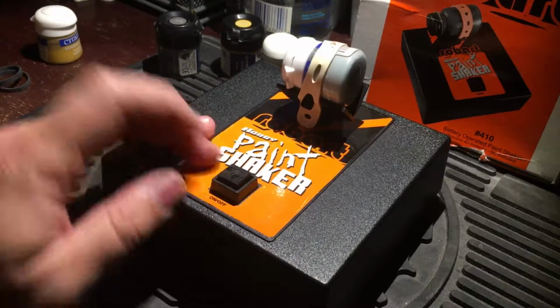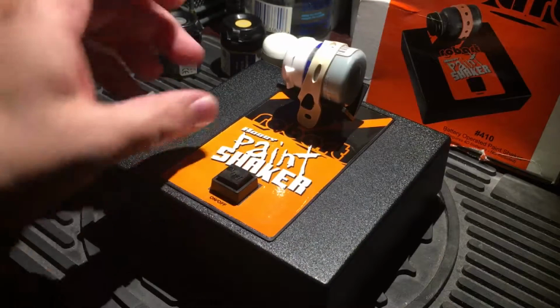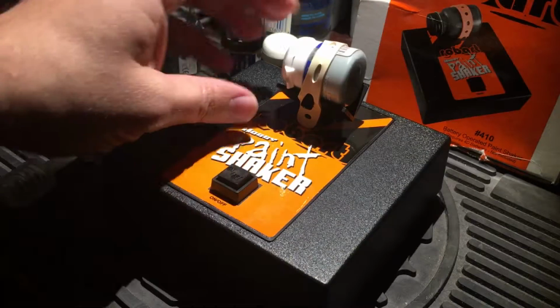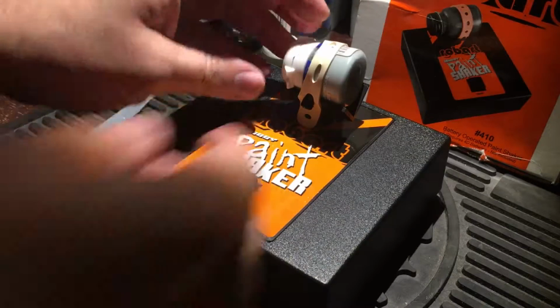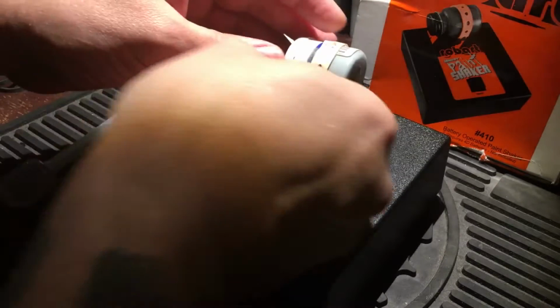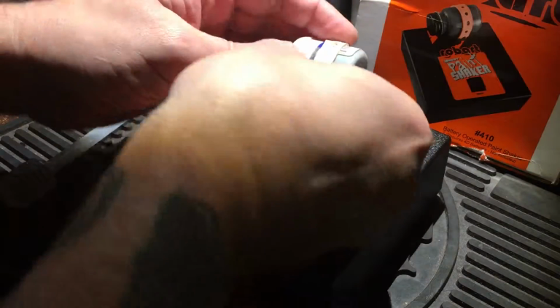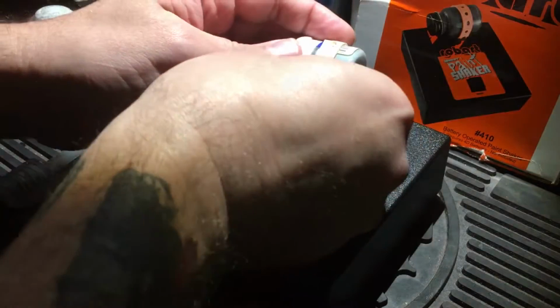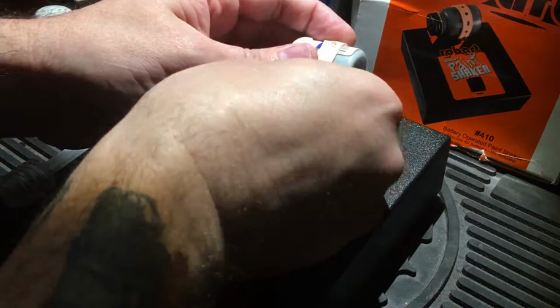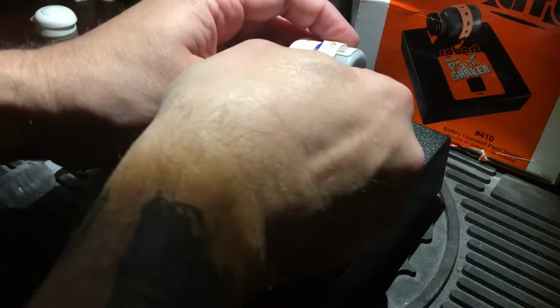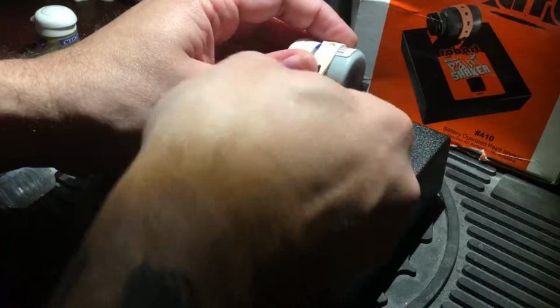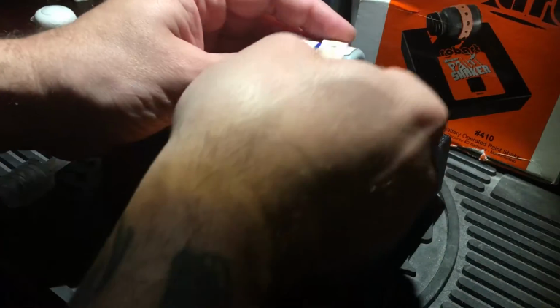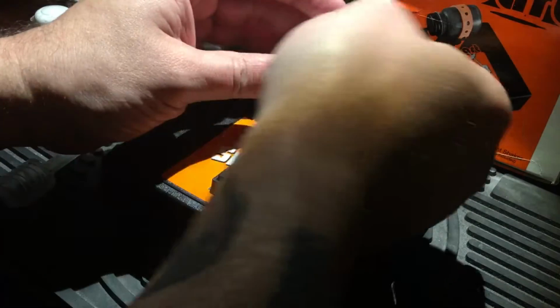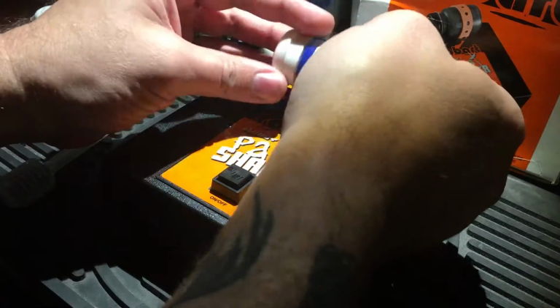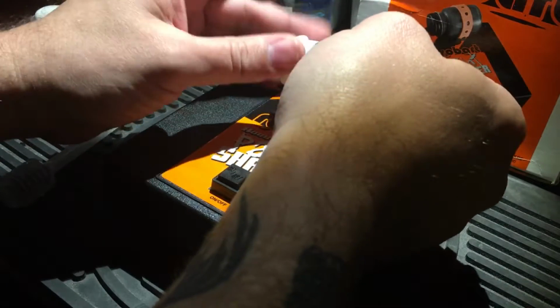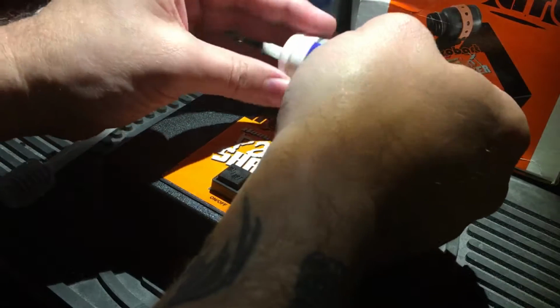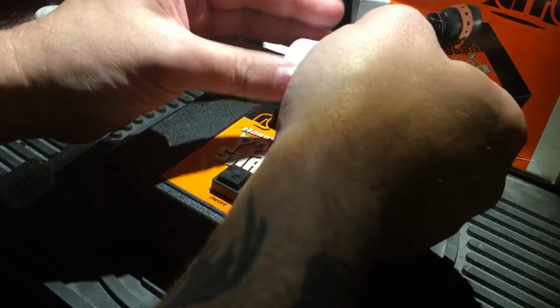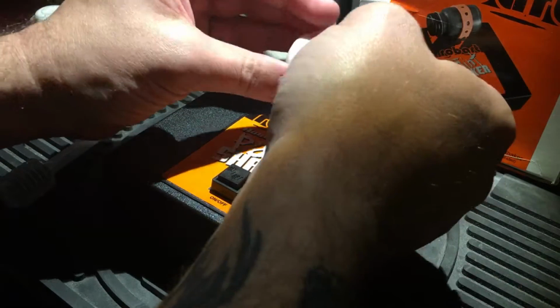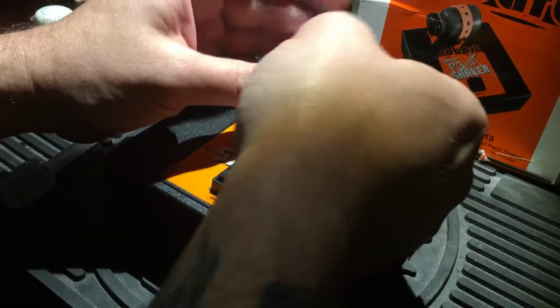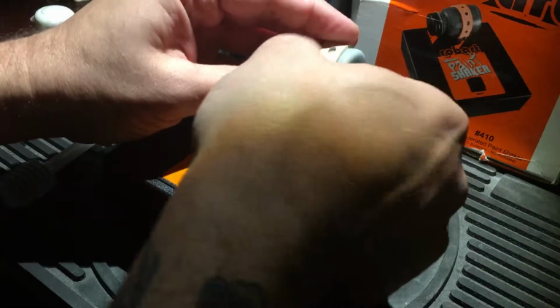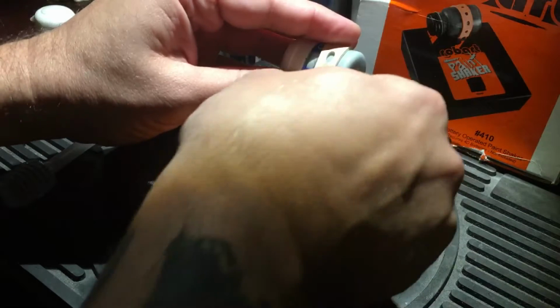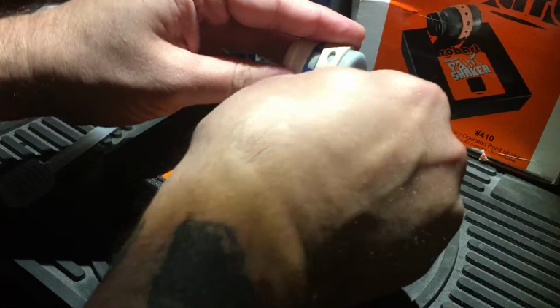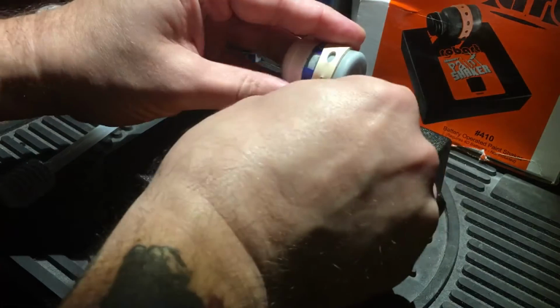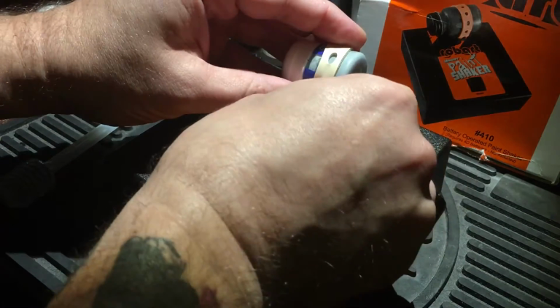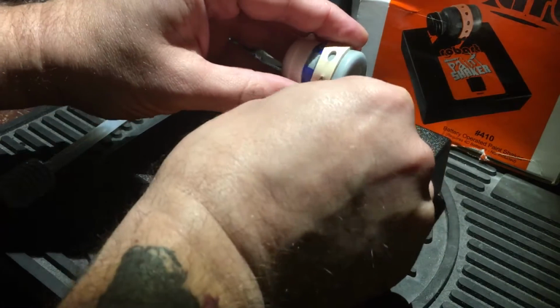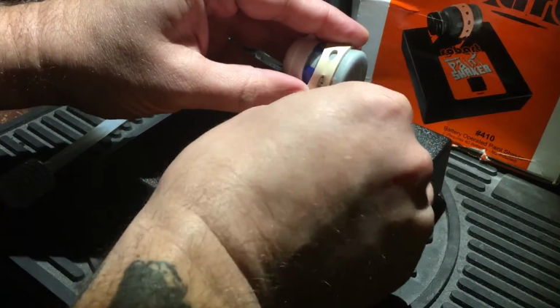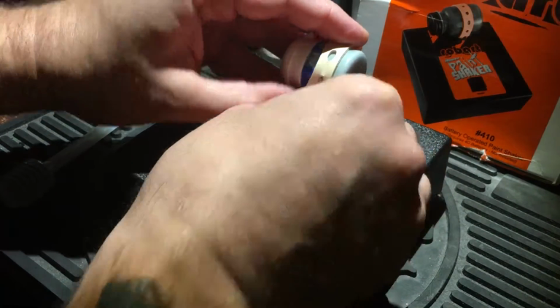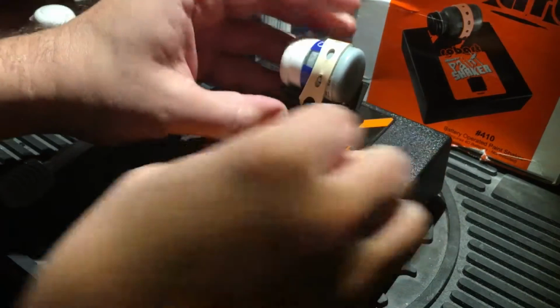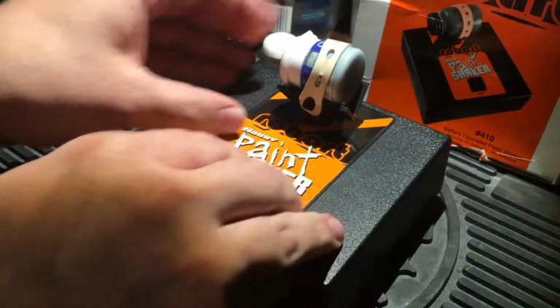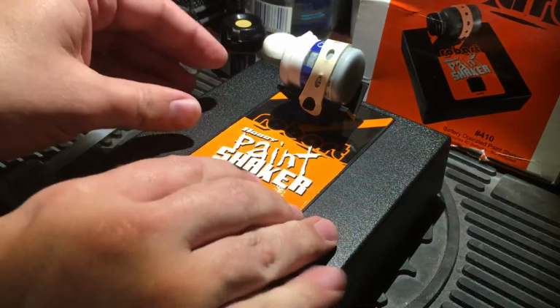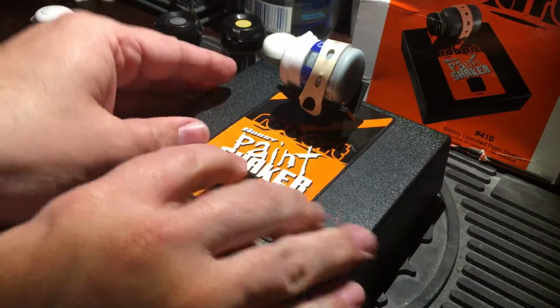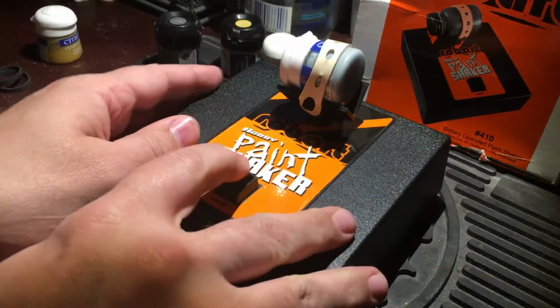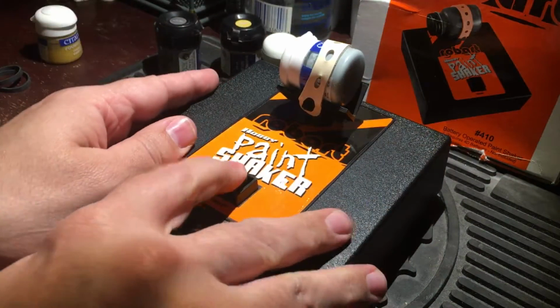They do have a corded variety of these if you don't feel like spending money on 4D batteries.